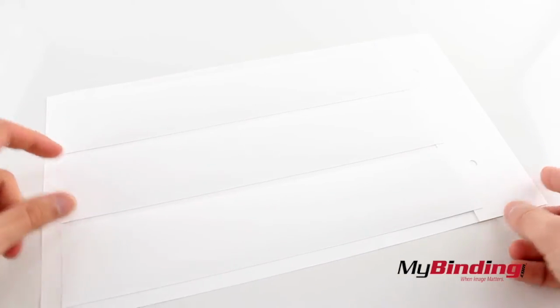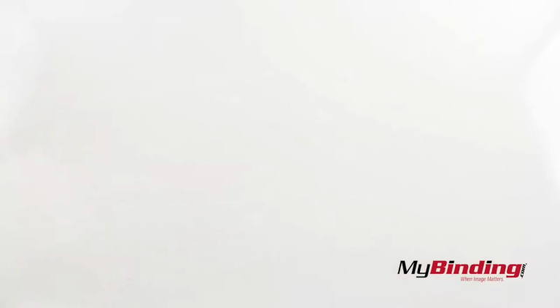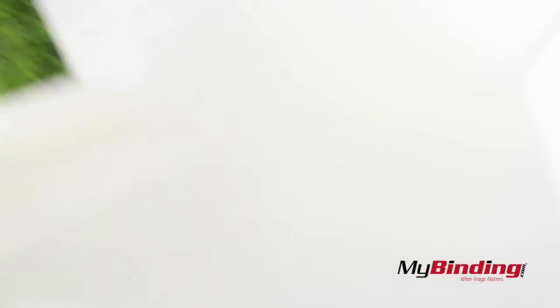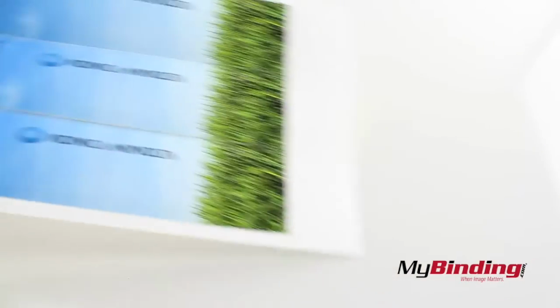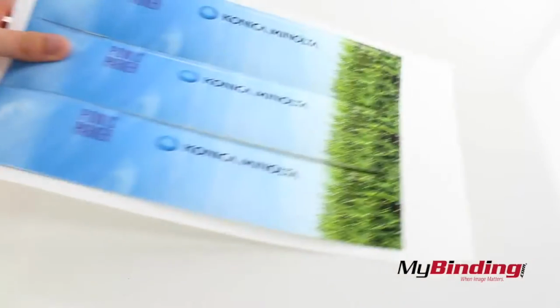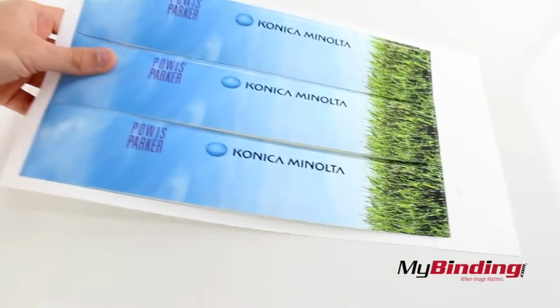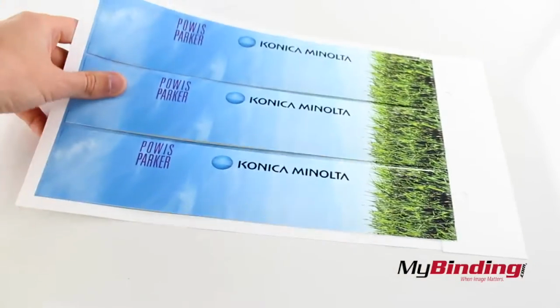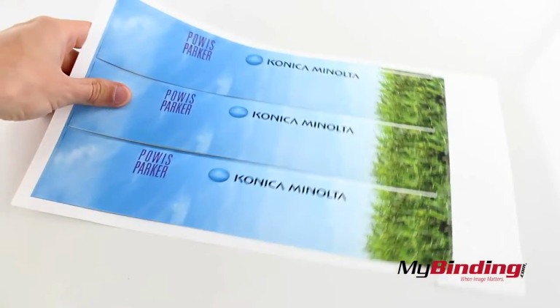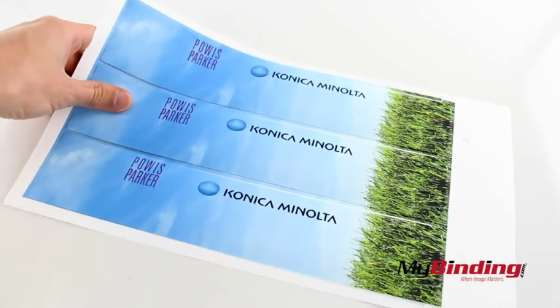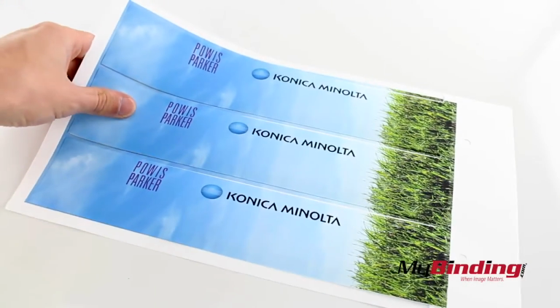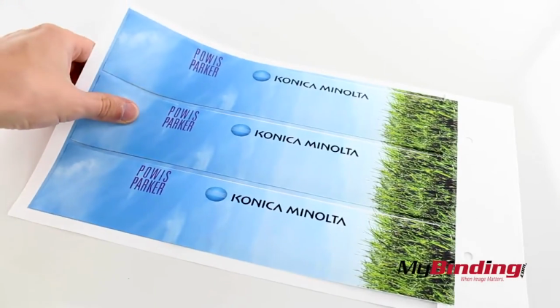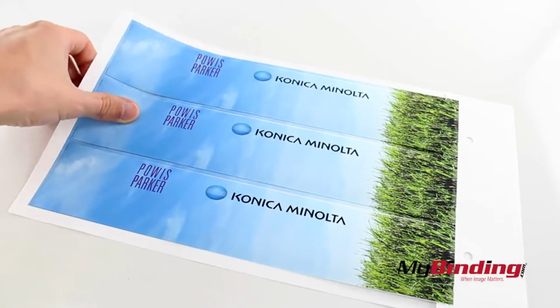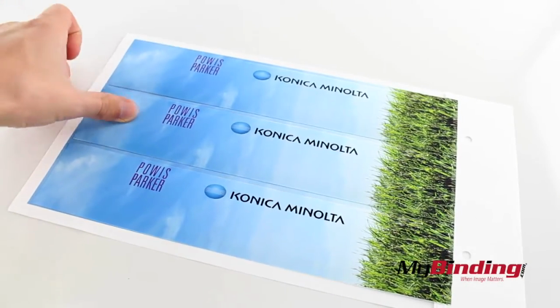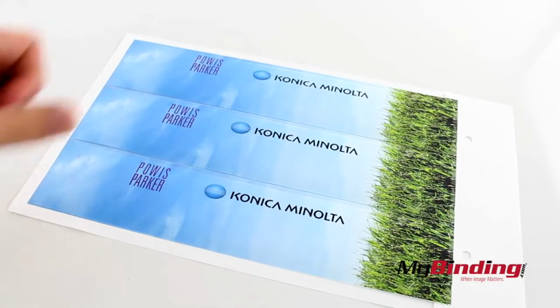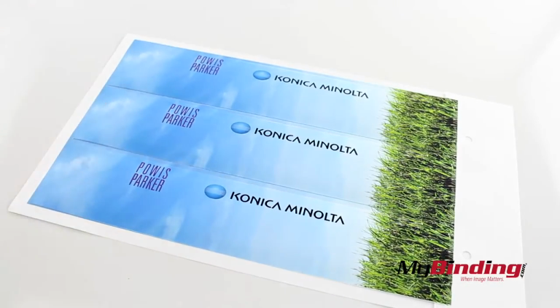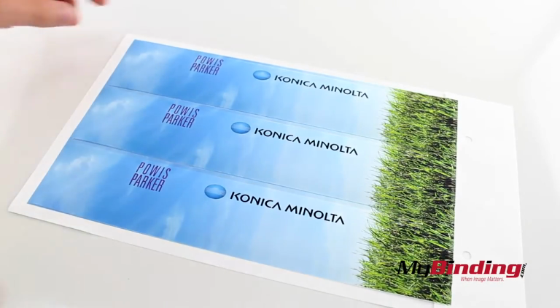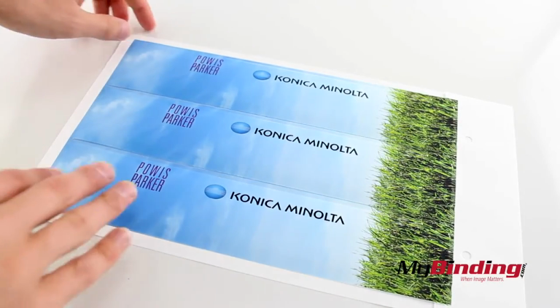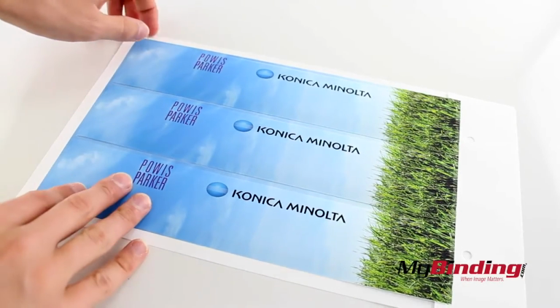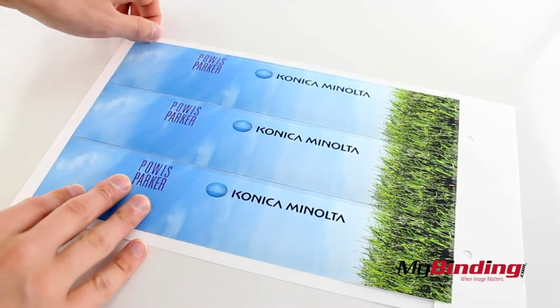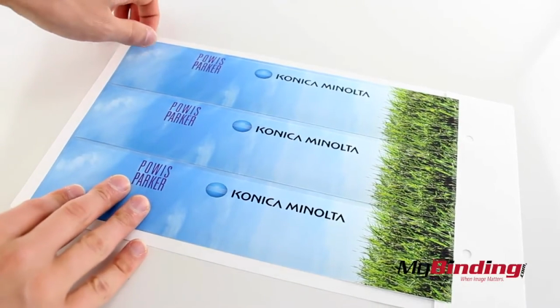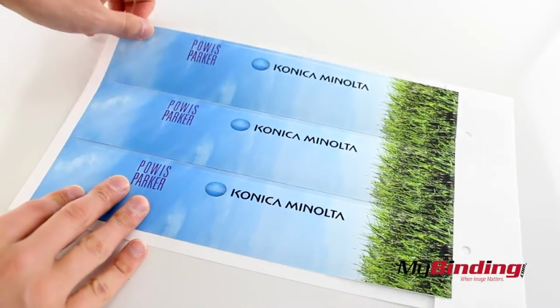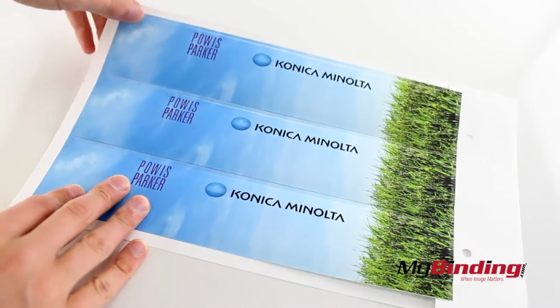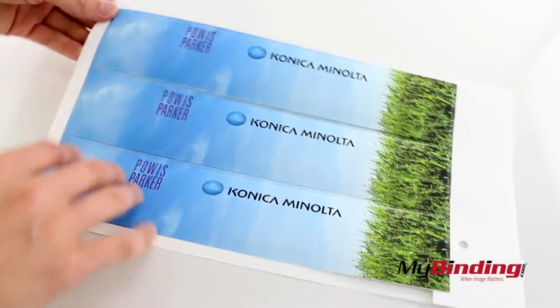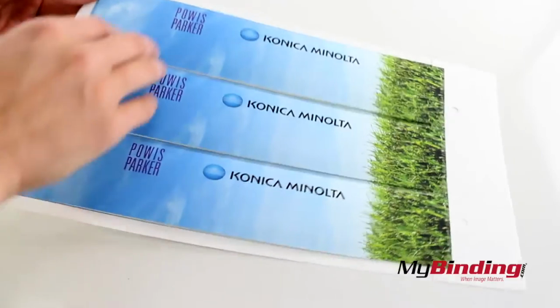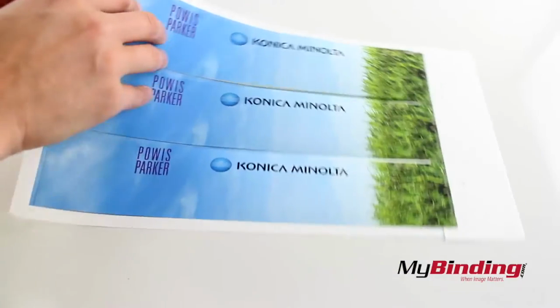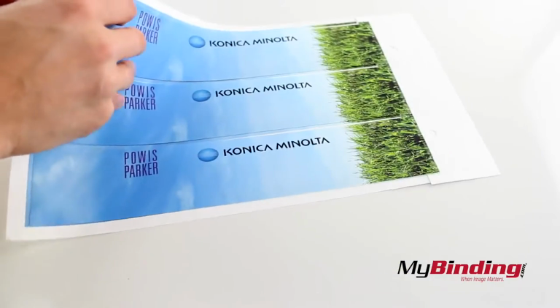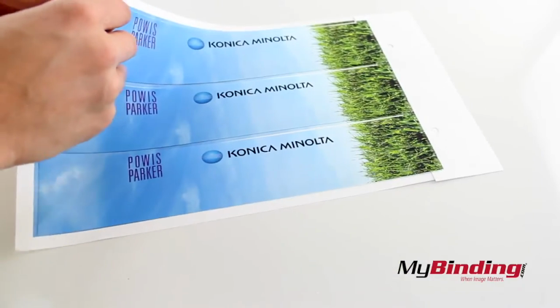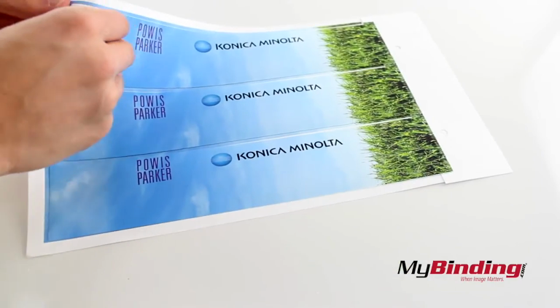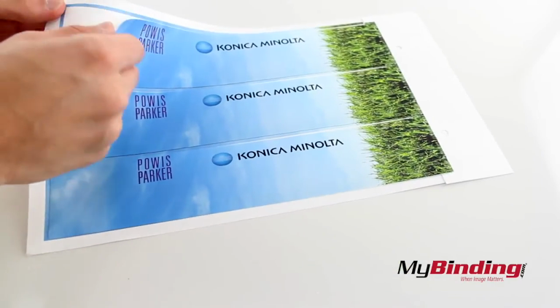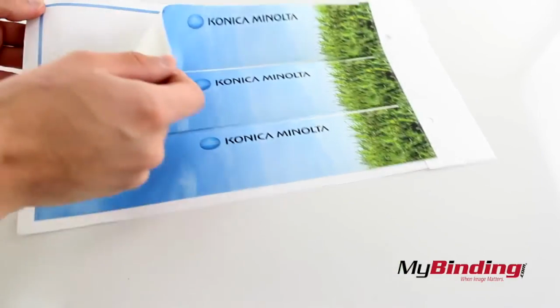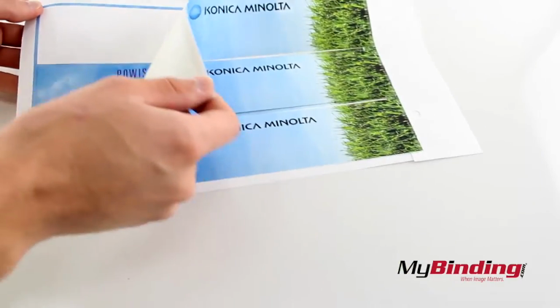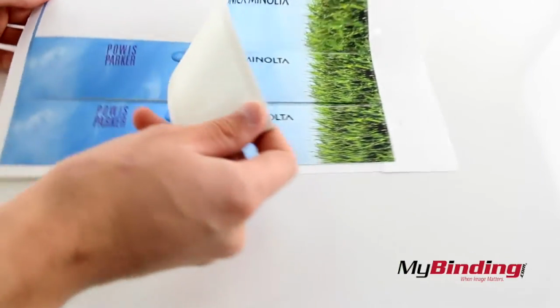Once you run the project through the printer, they'll come out looking more like this. Pull them off and you're ready to bind.